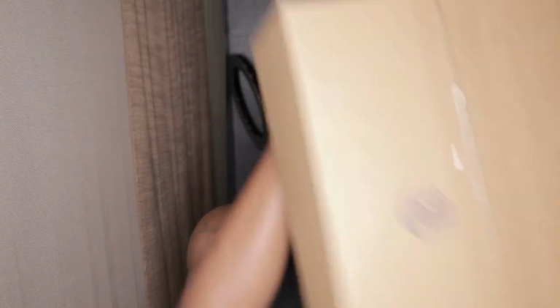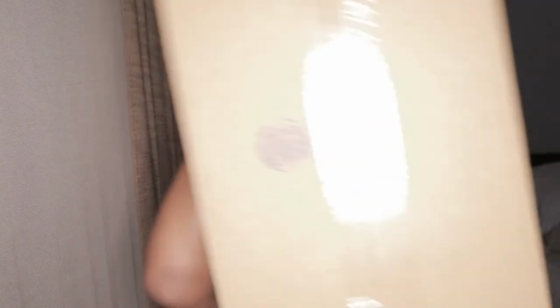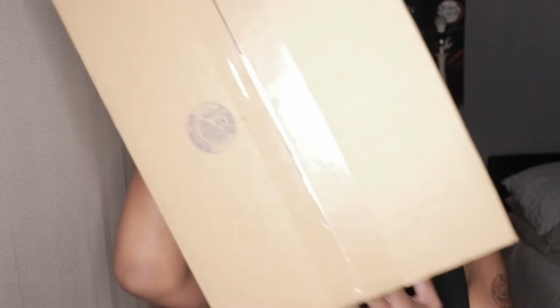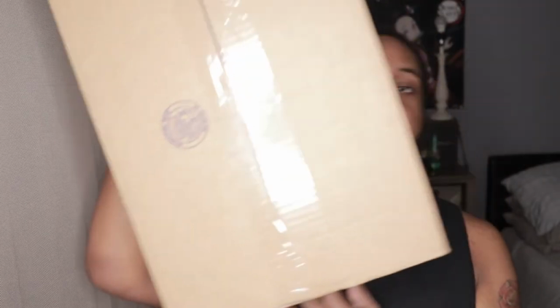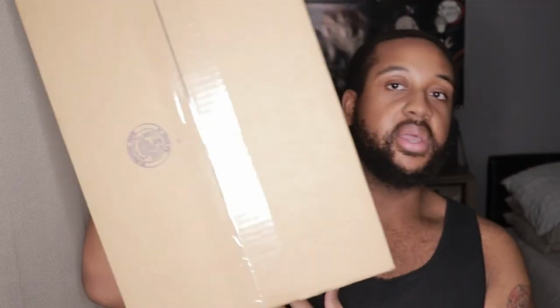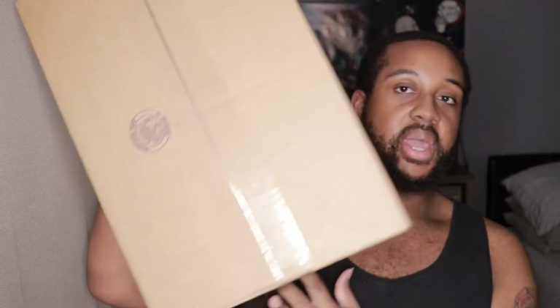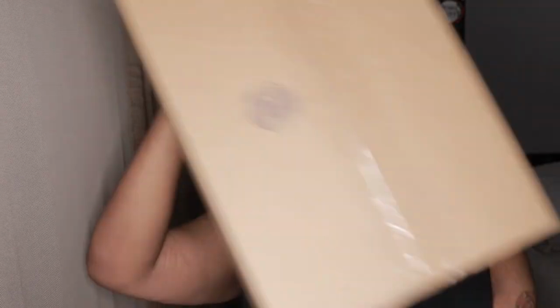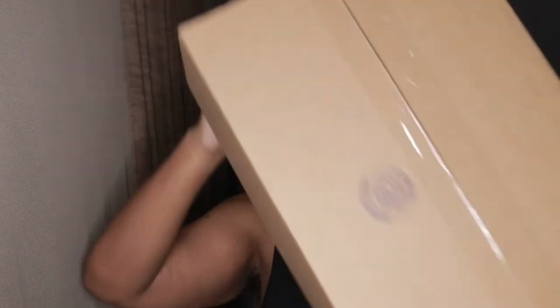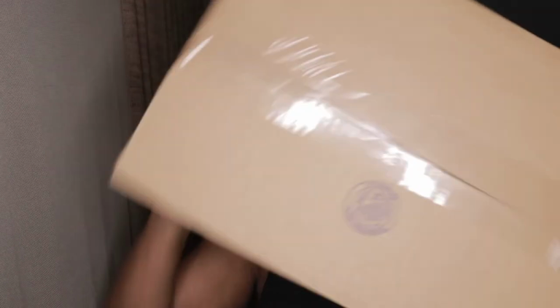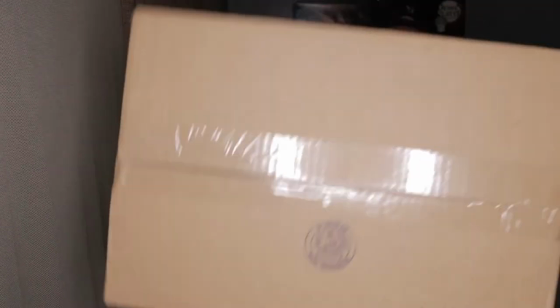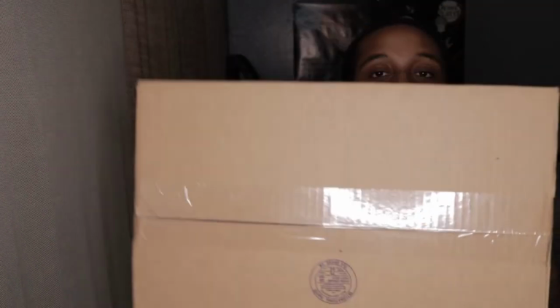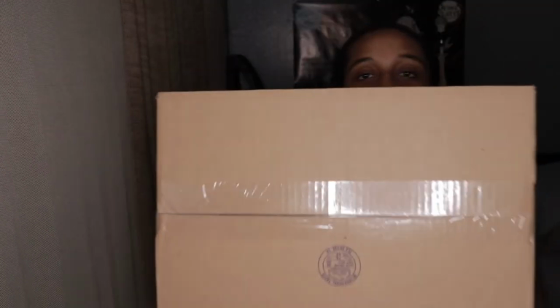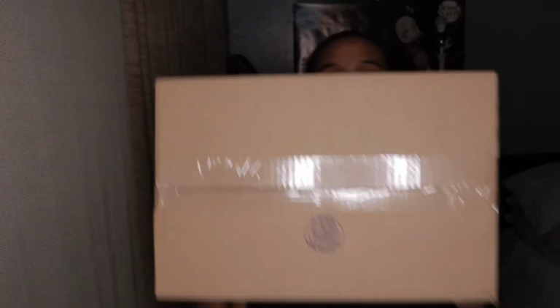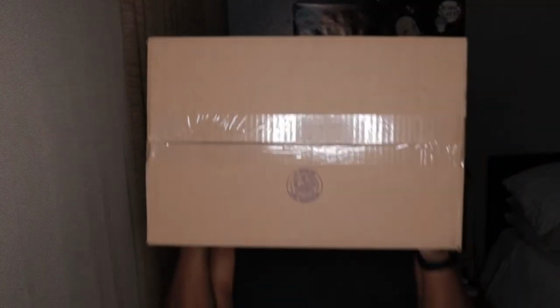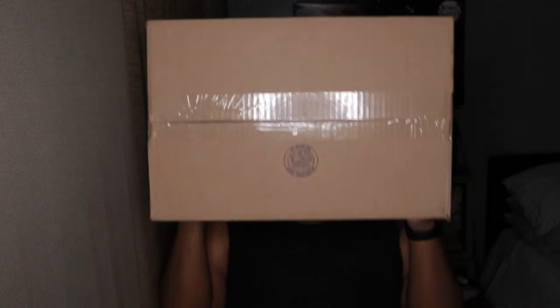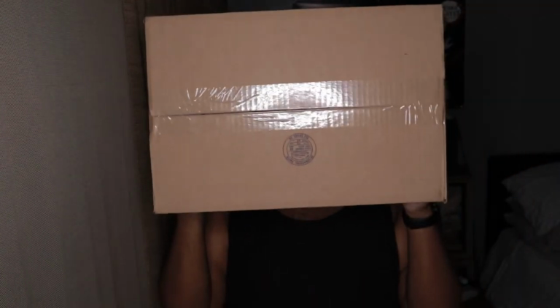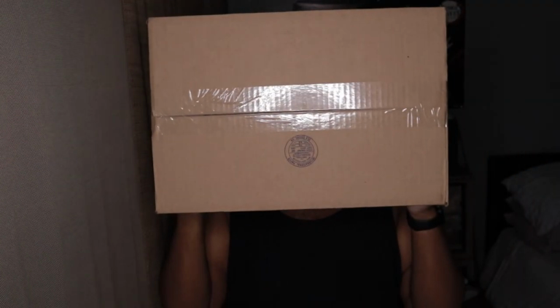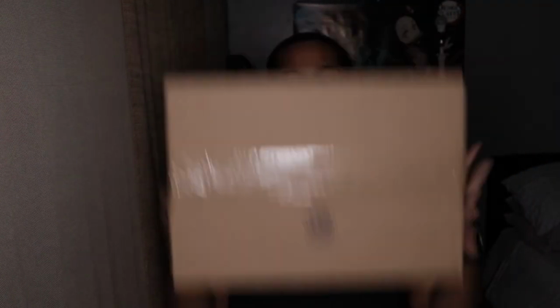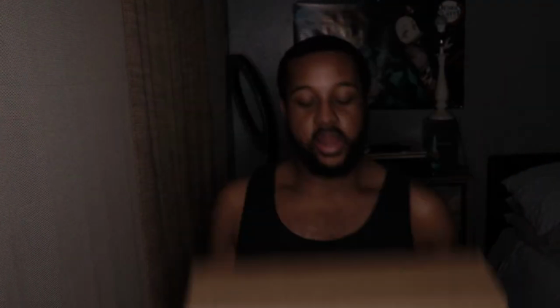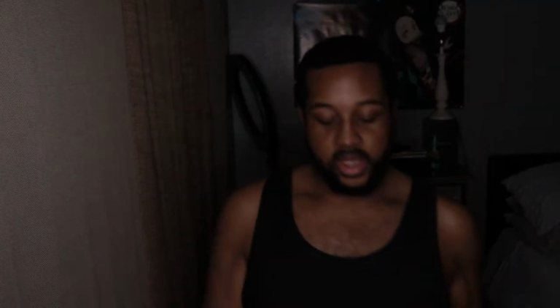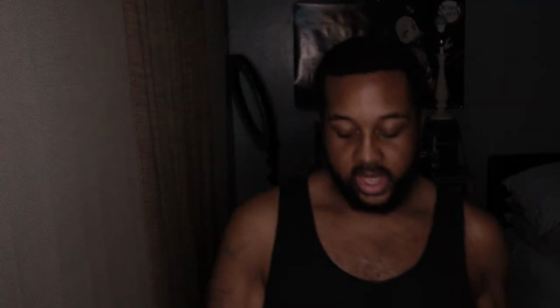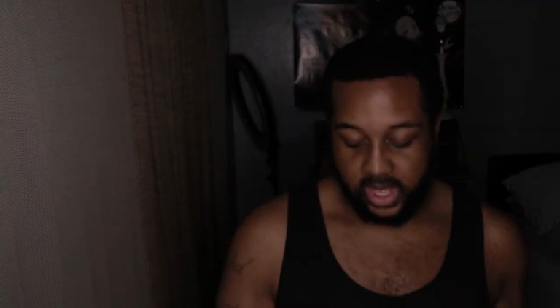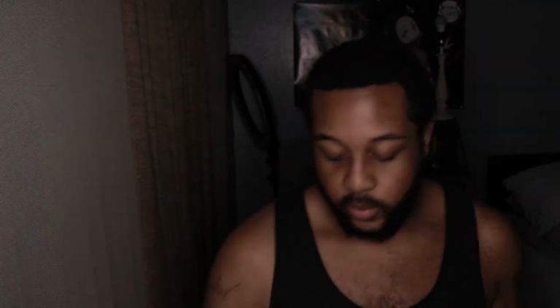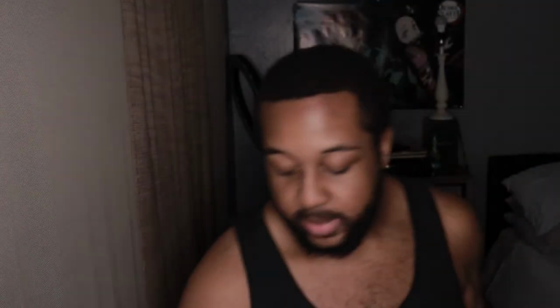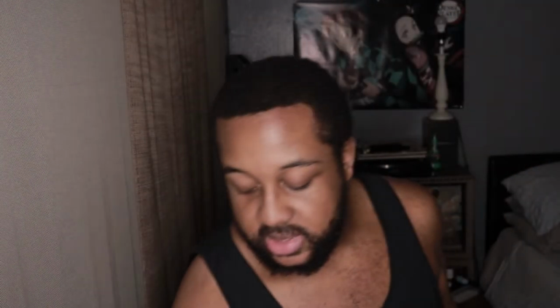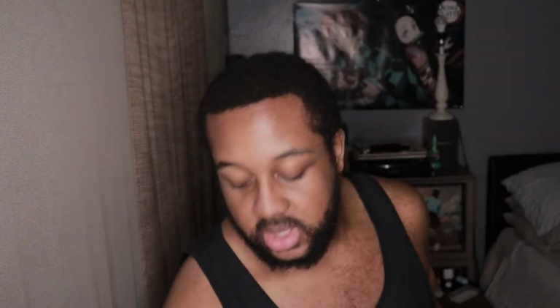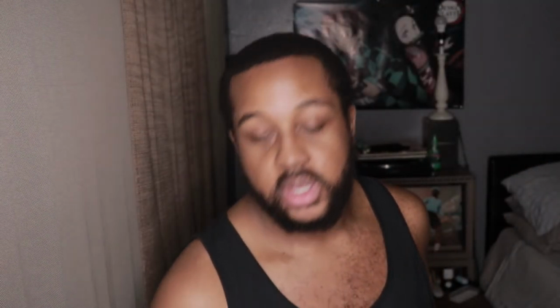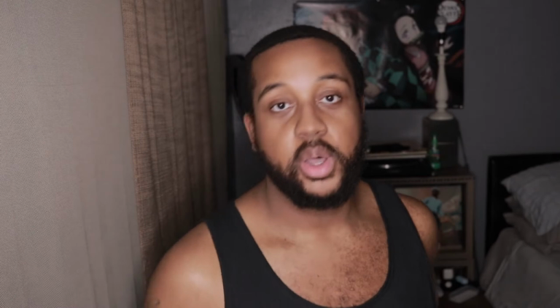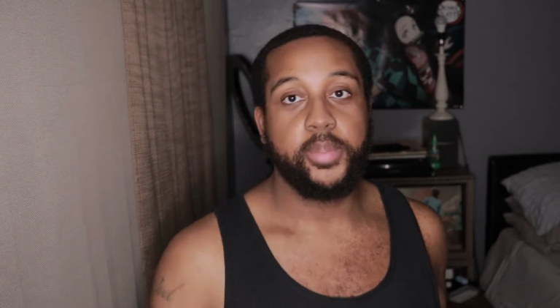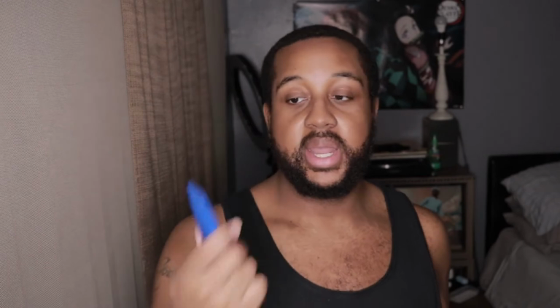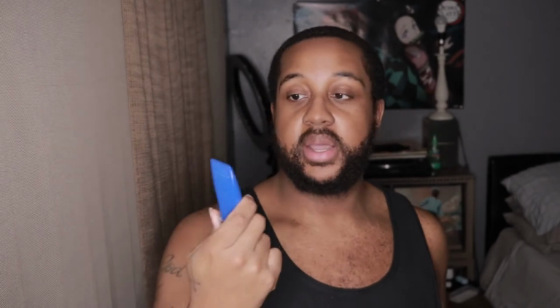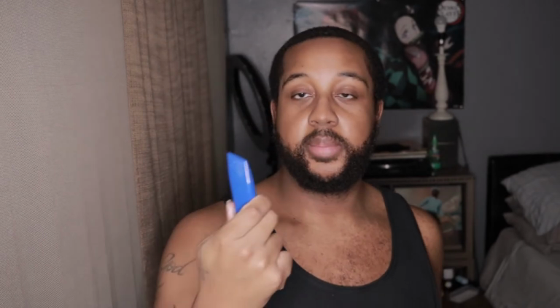This is right here in this box, and we're about to open that up.